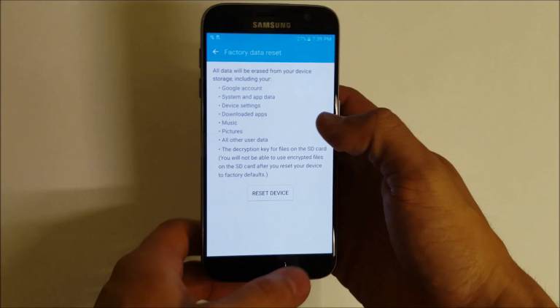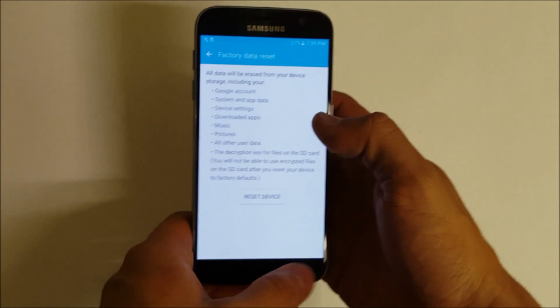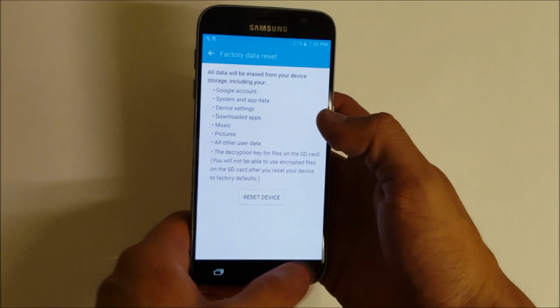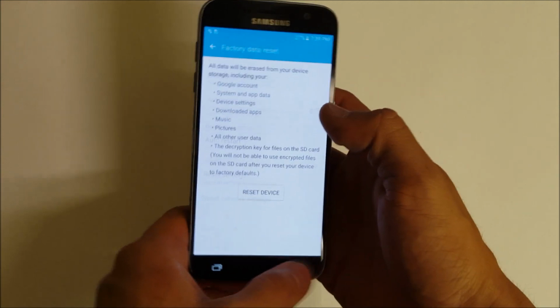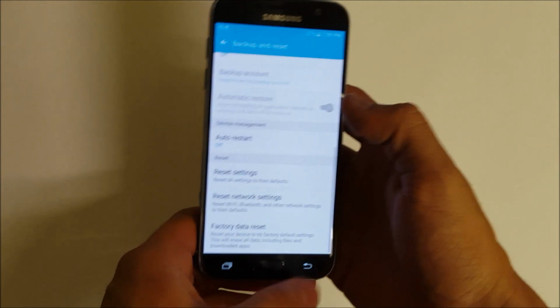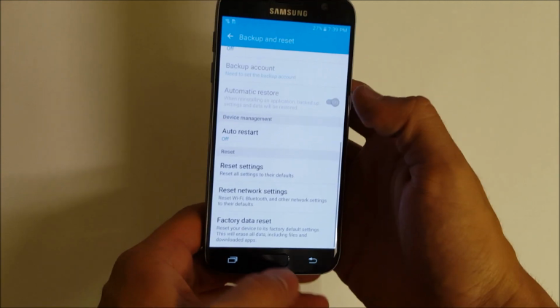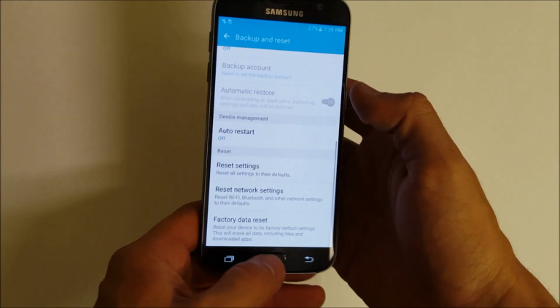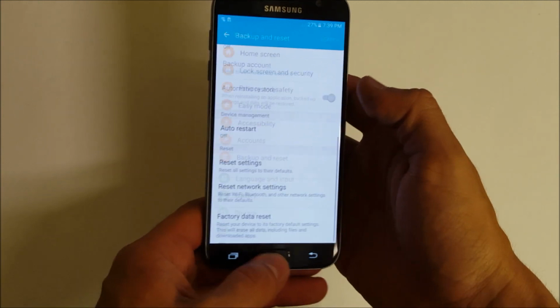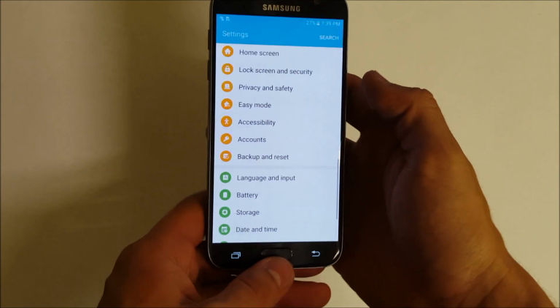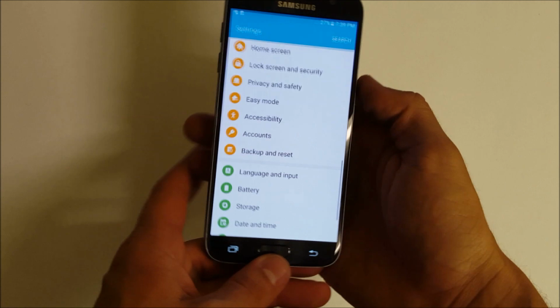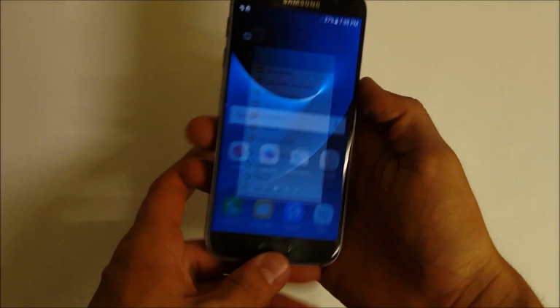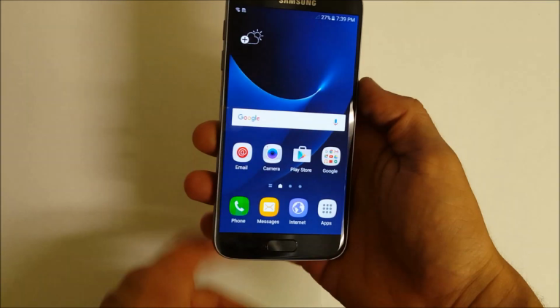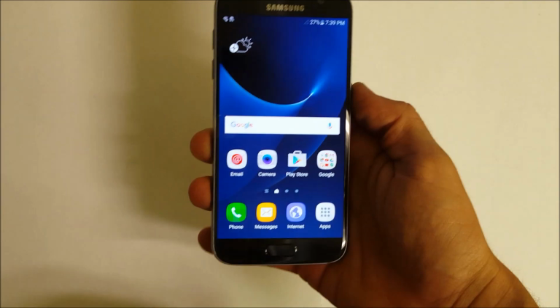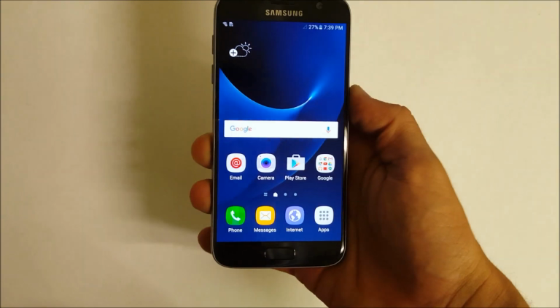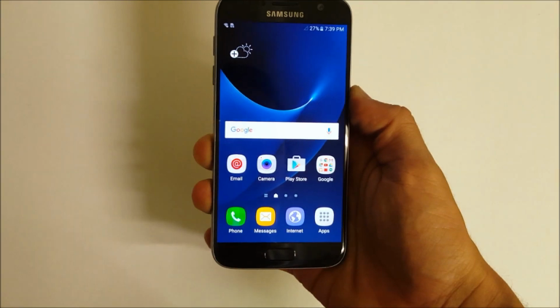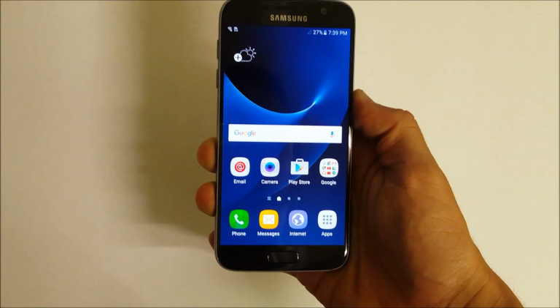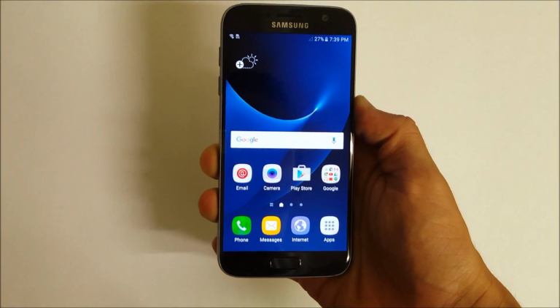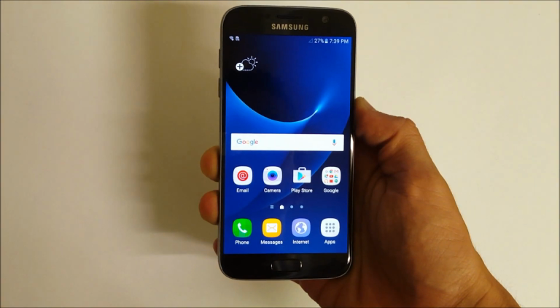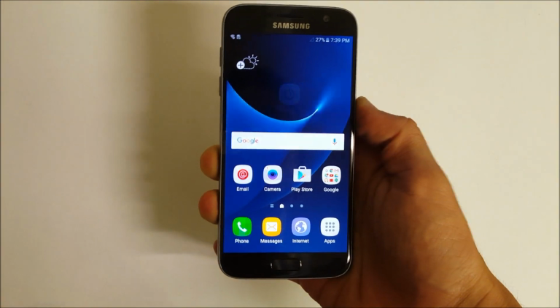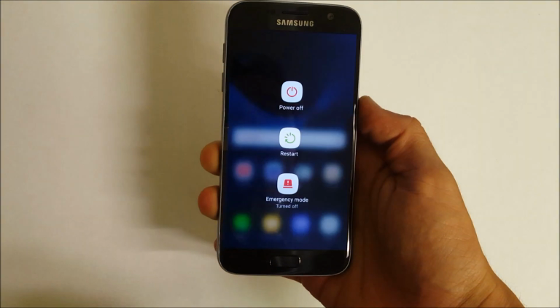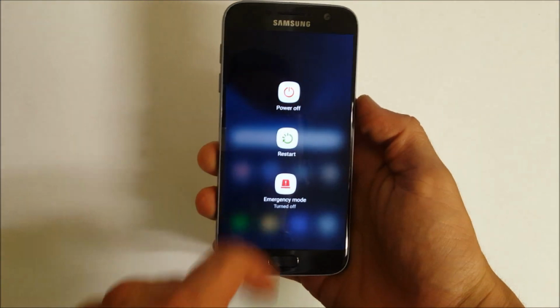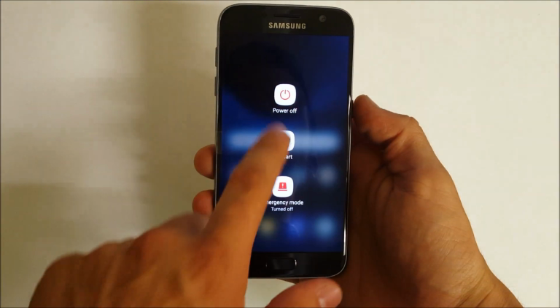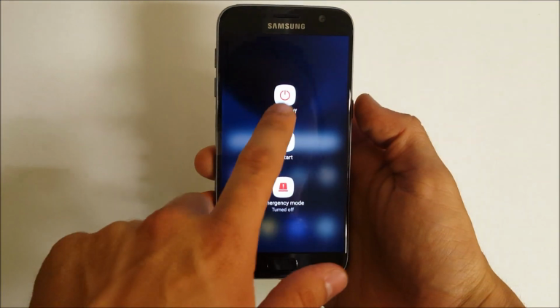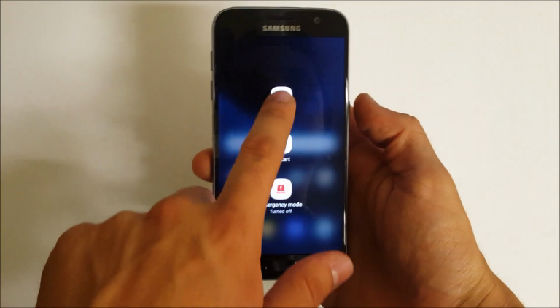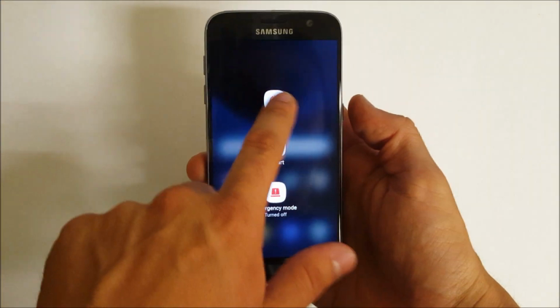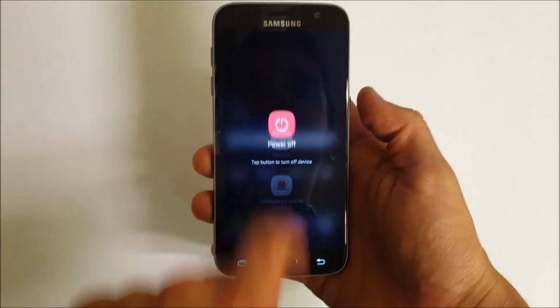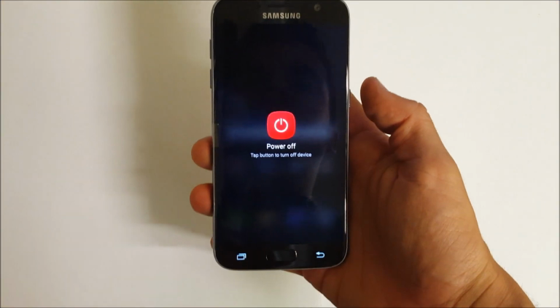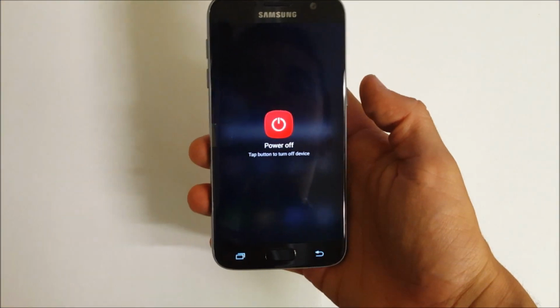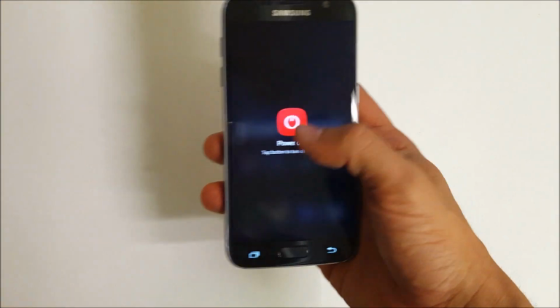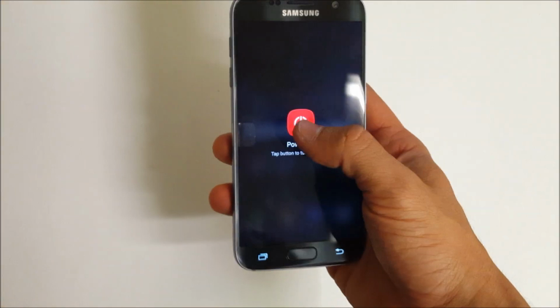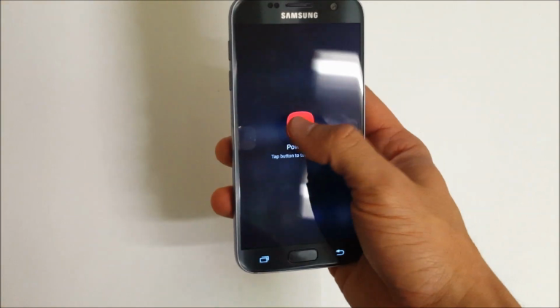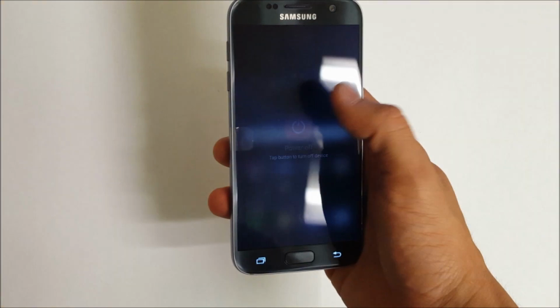Now let's go ahead and do the hard reset. You're going to want to power the phone off.